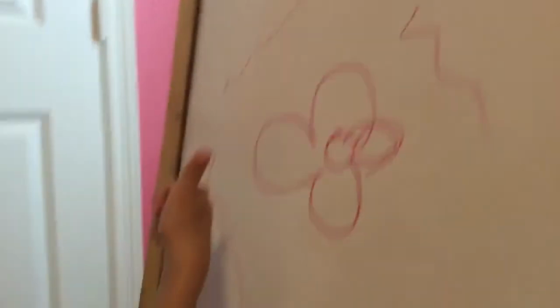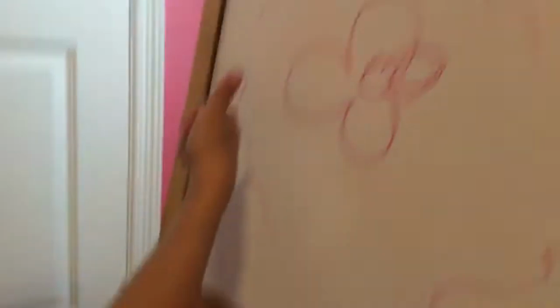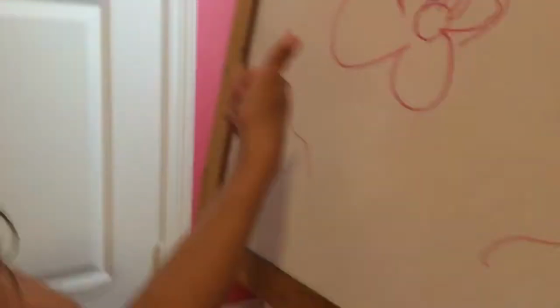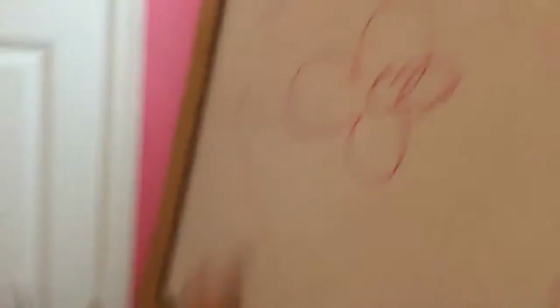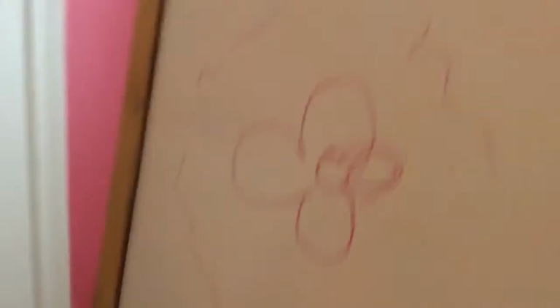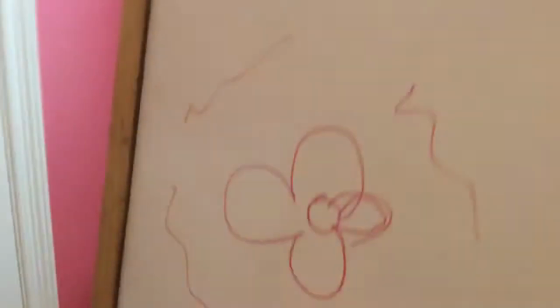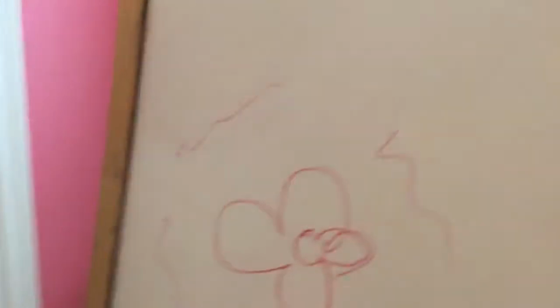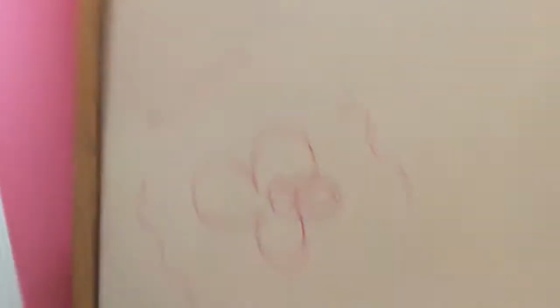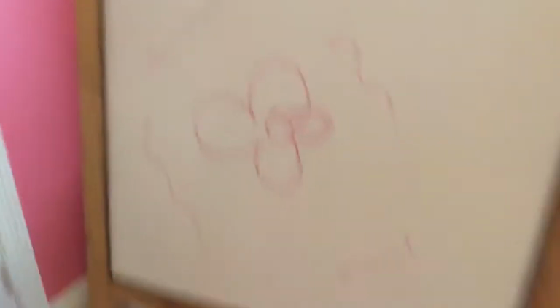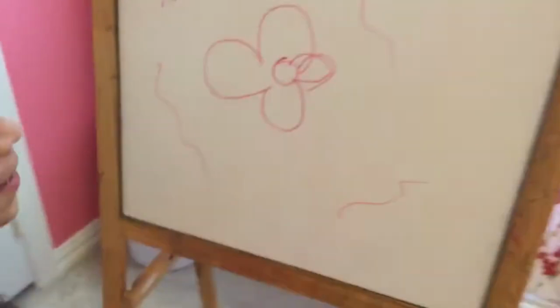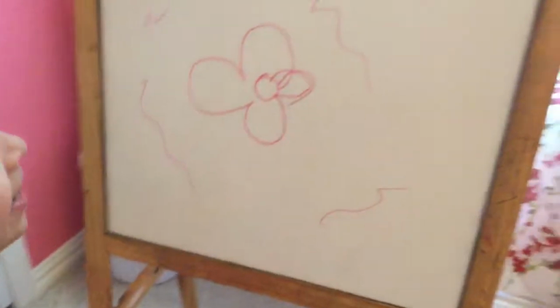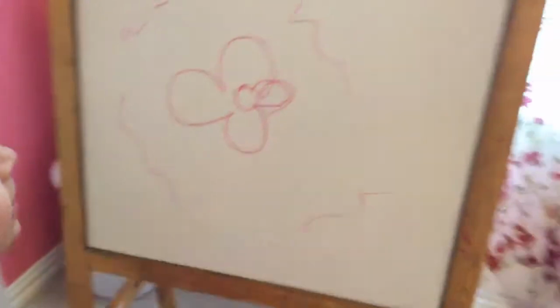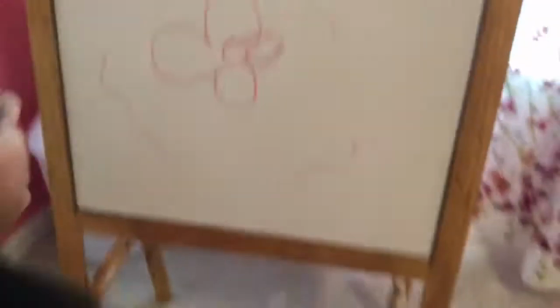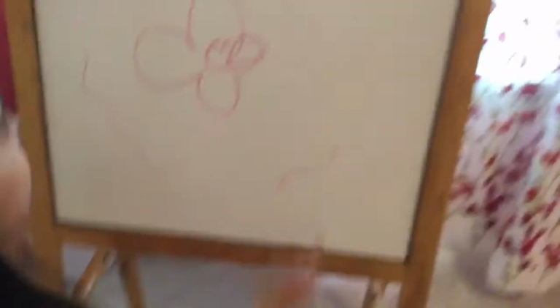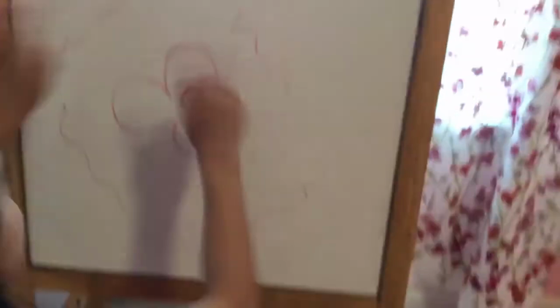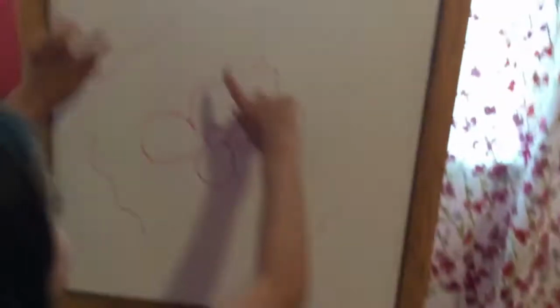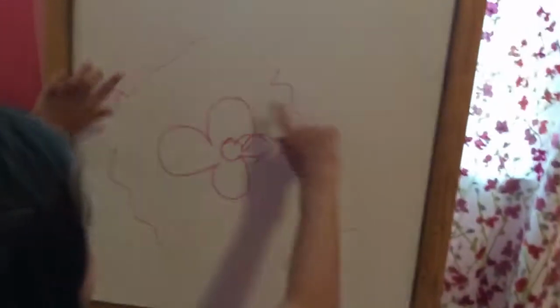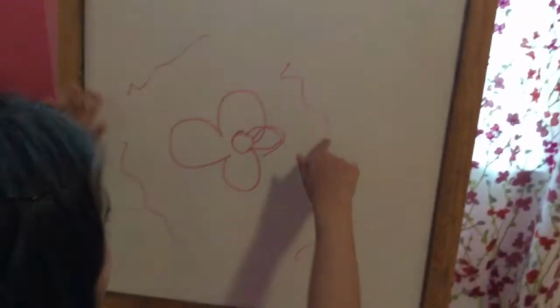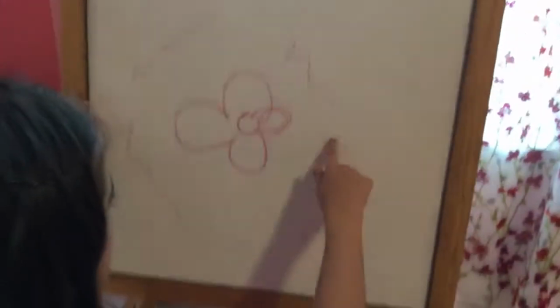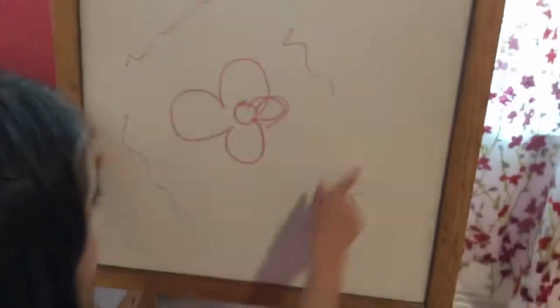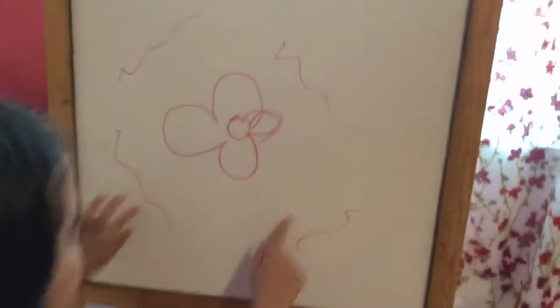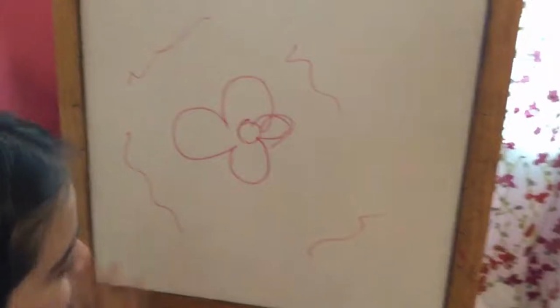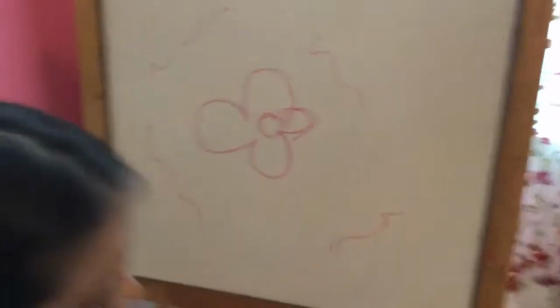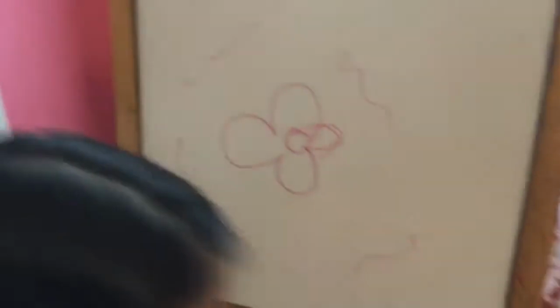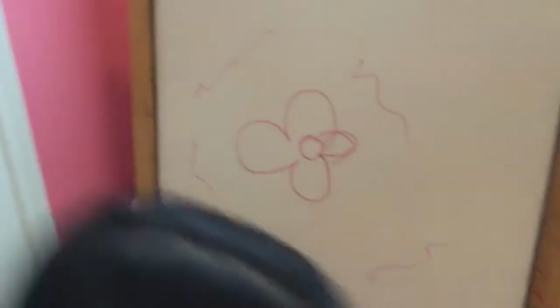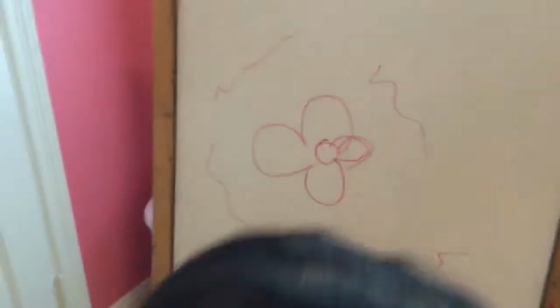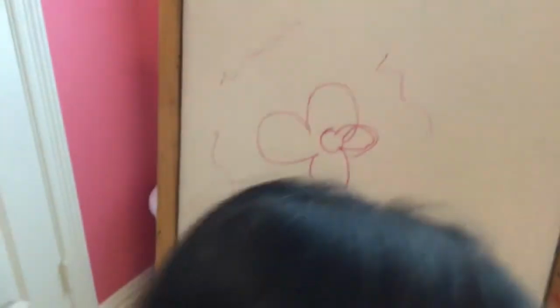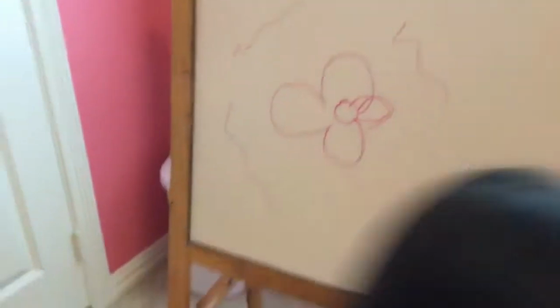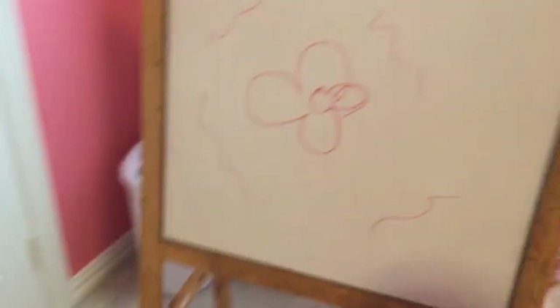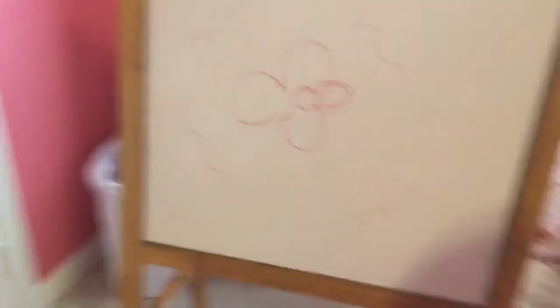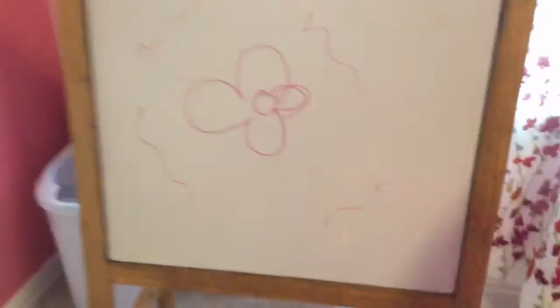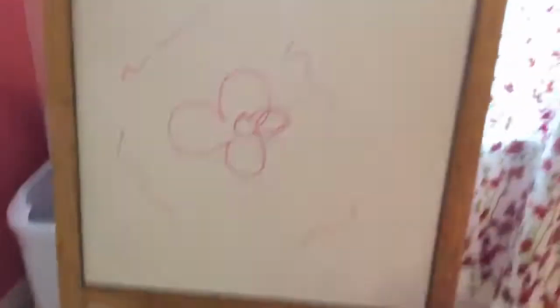This is up here. I was waiting to draw, like, beautiful things around it. I know.